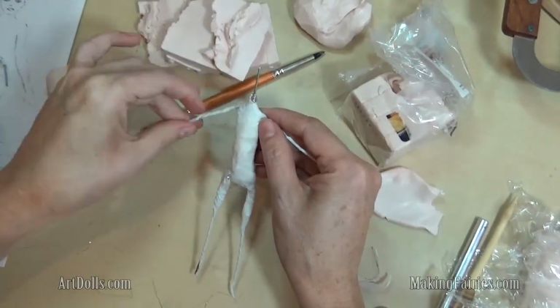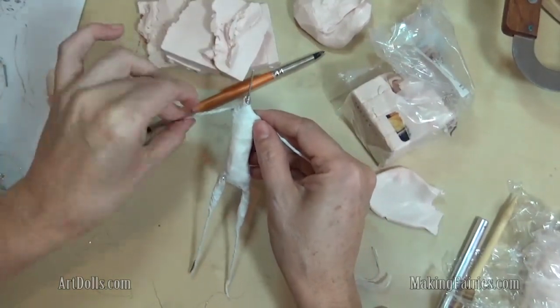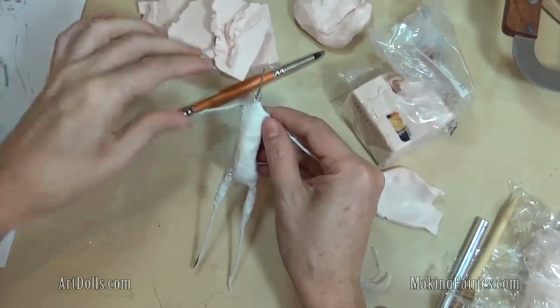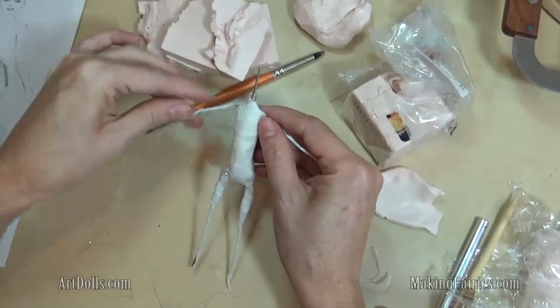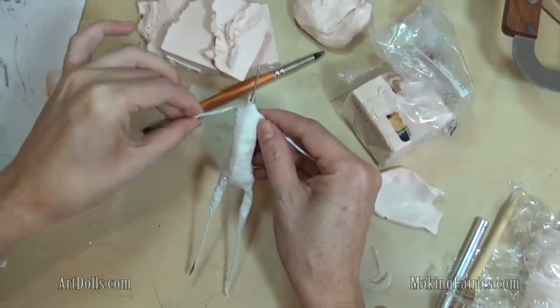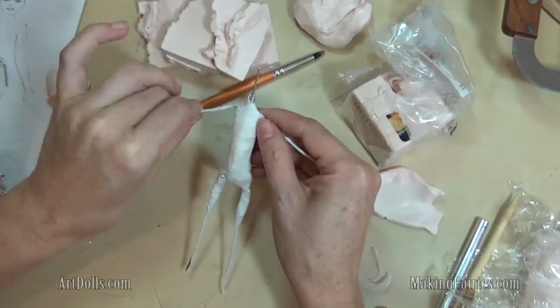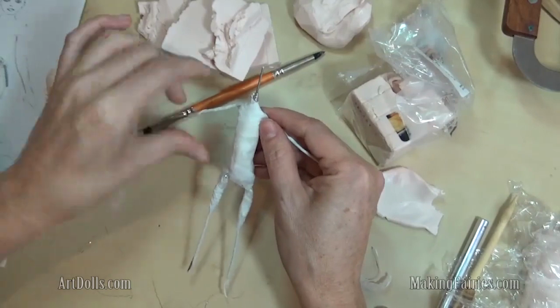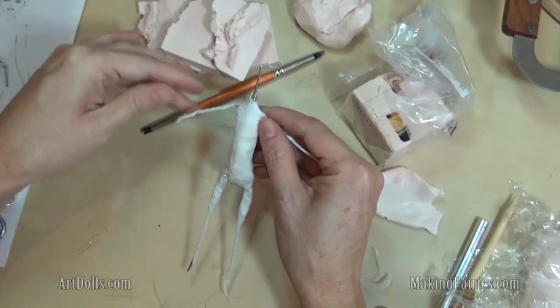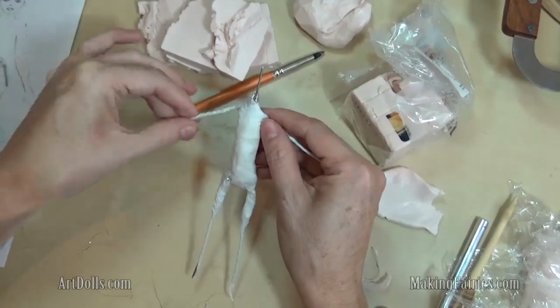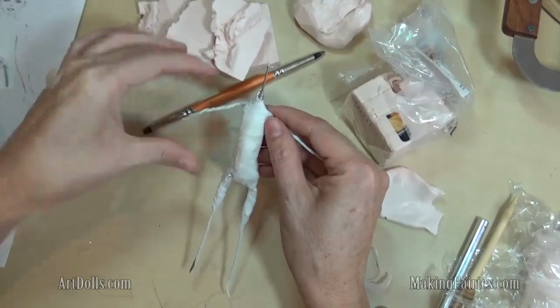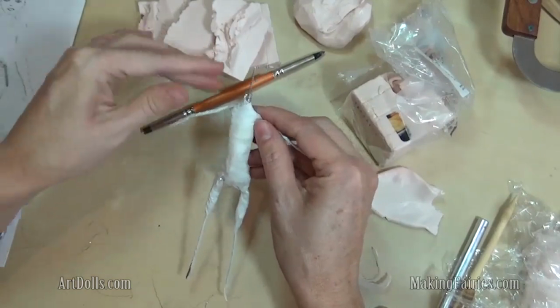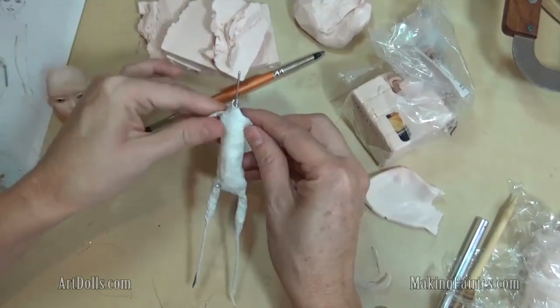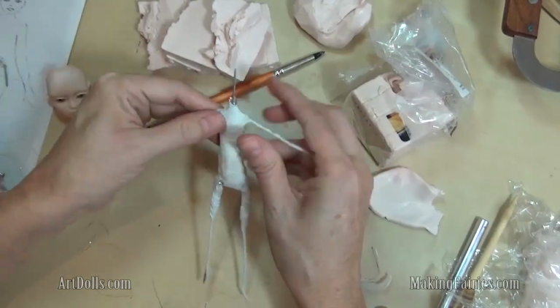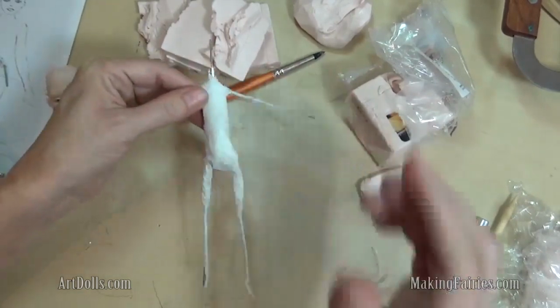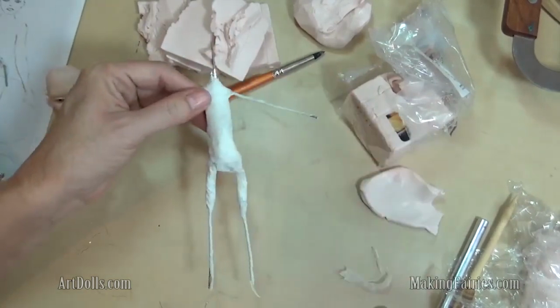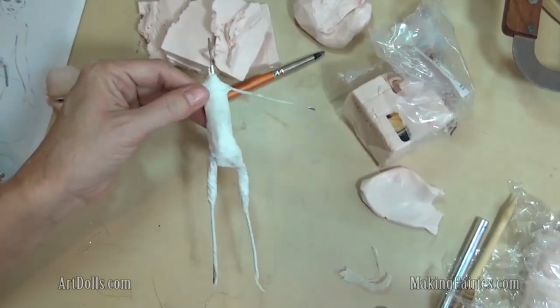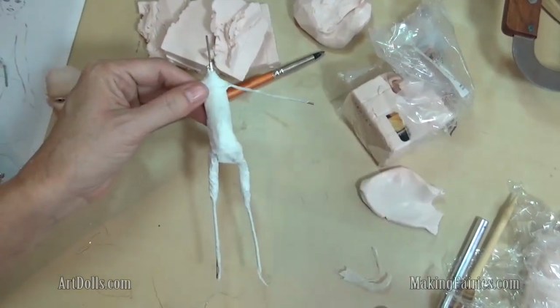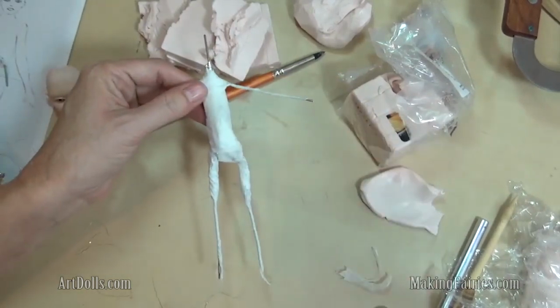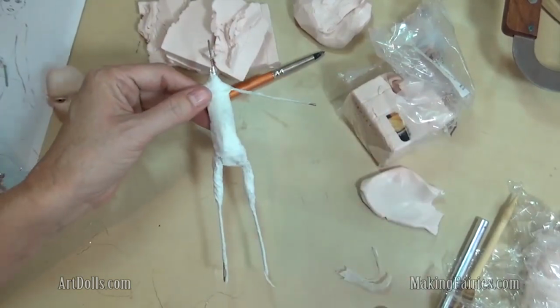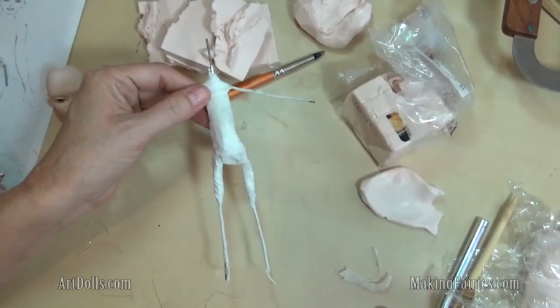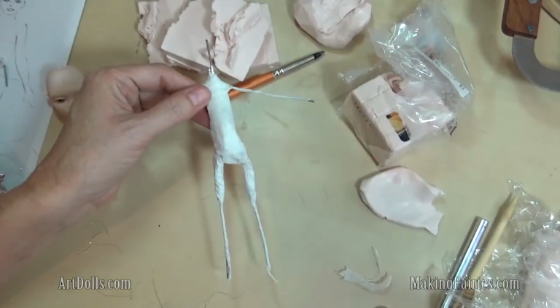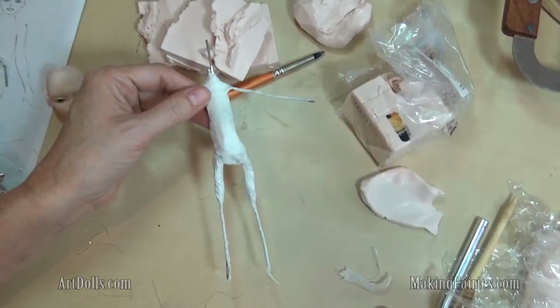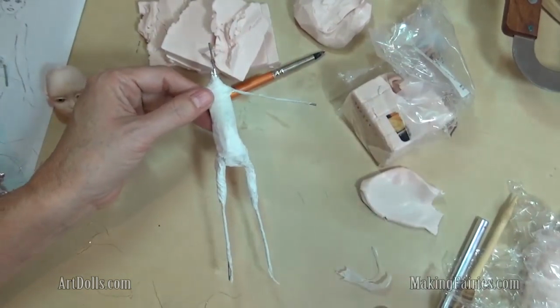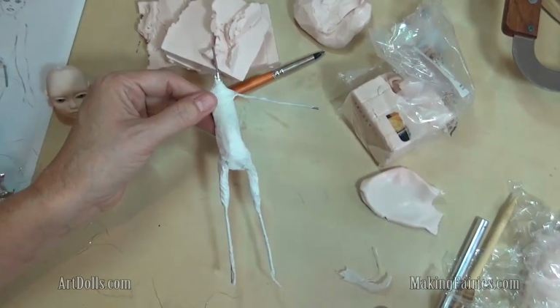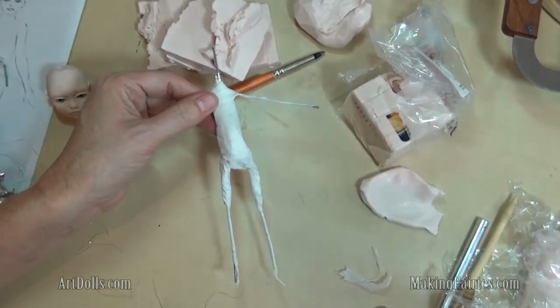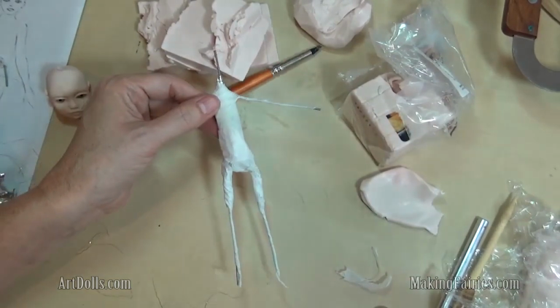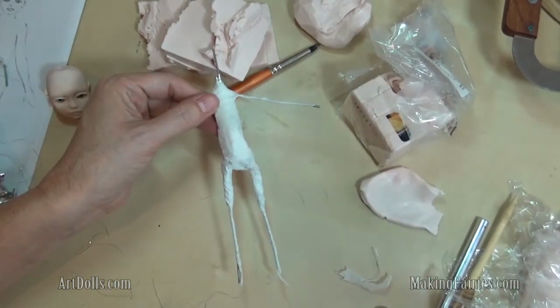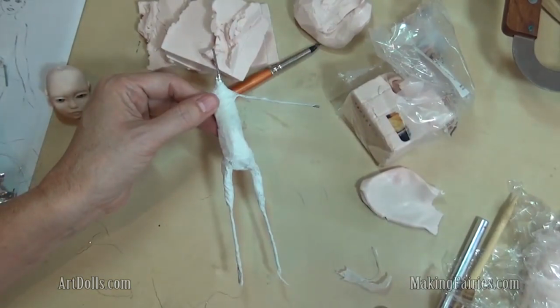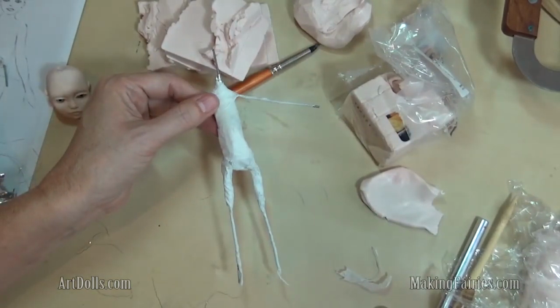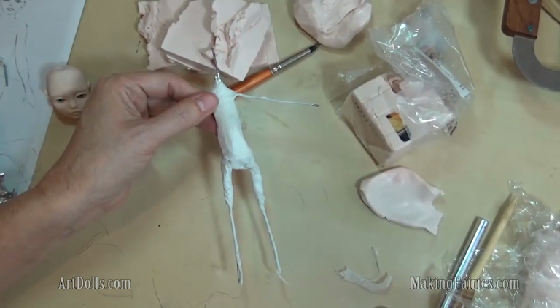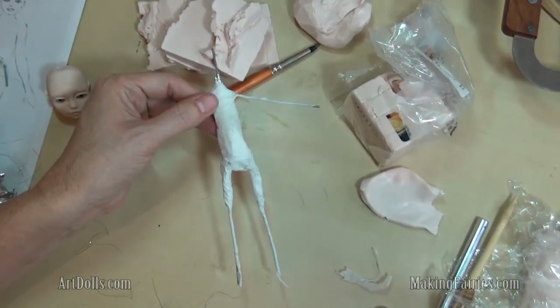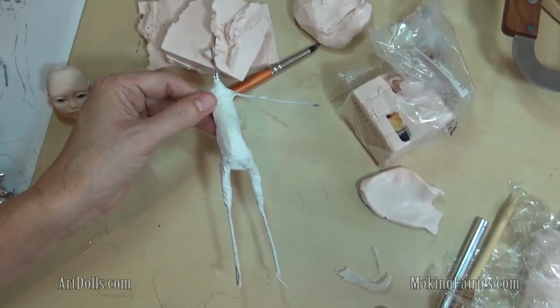If you'd like to watch the next video on how to load your doll with clay, stick around.